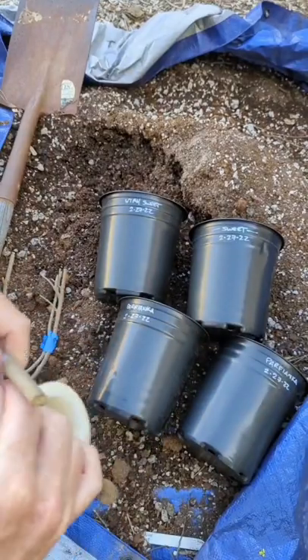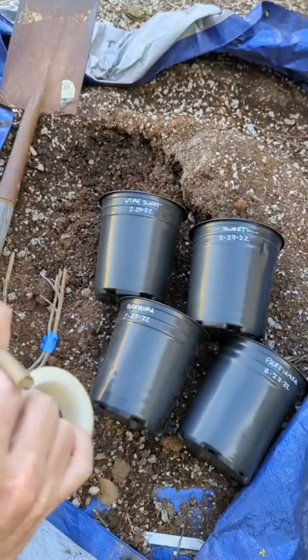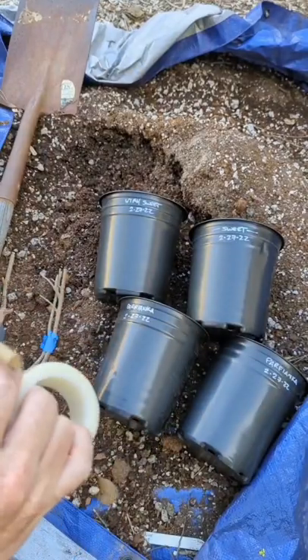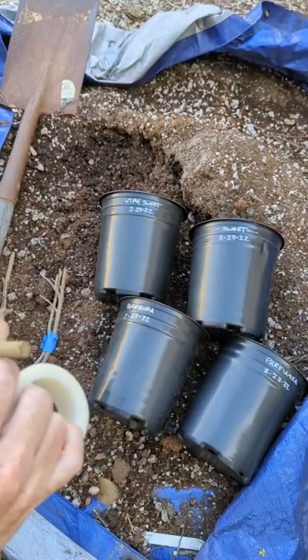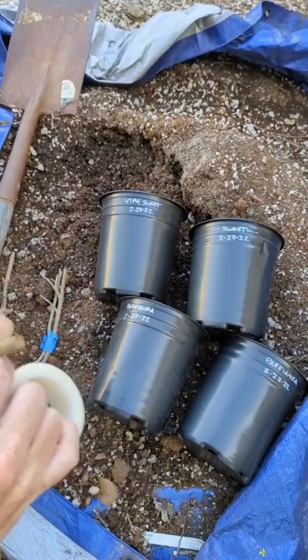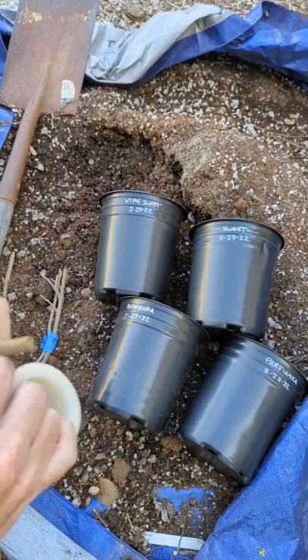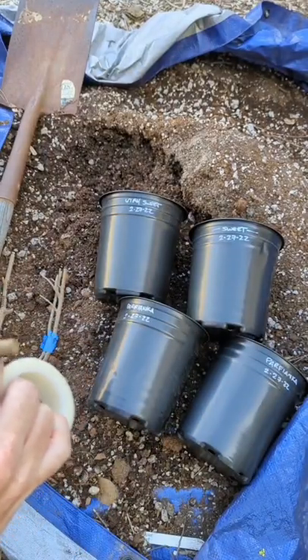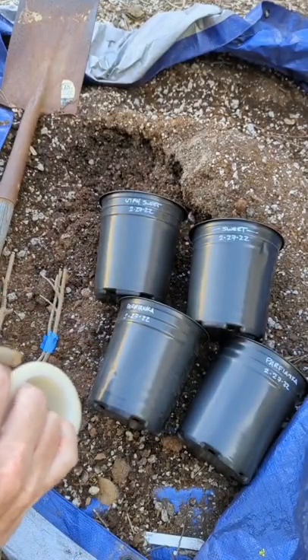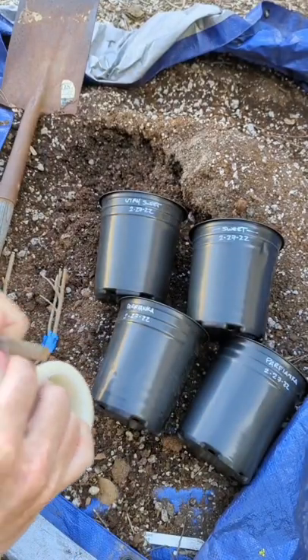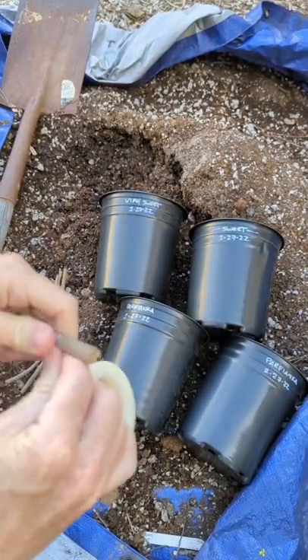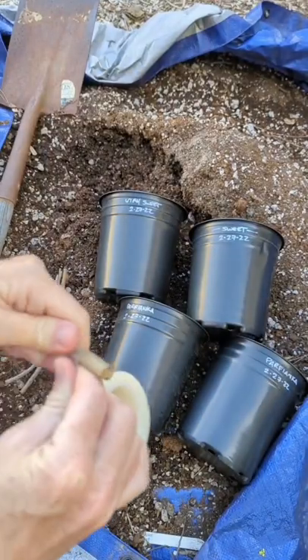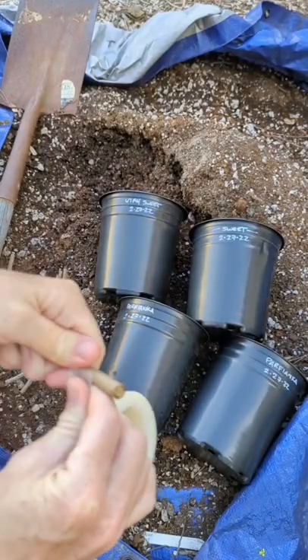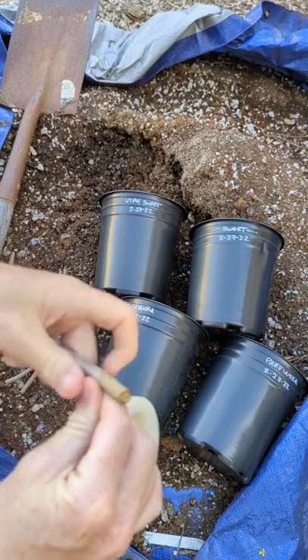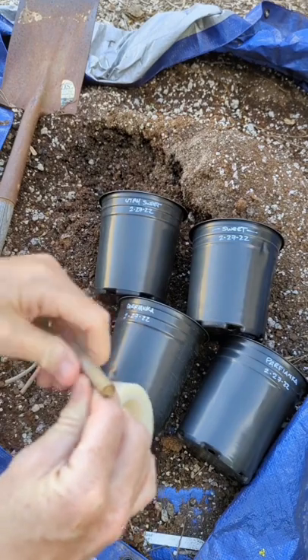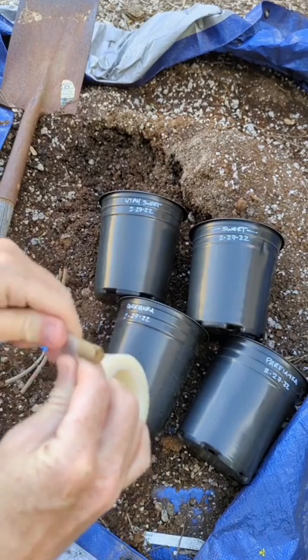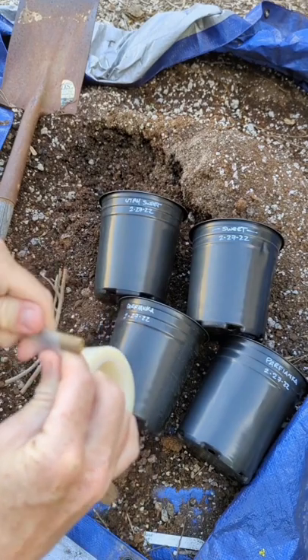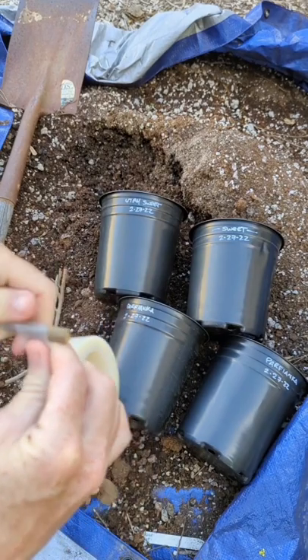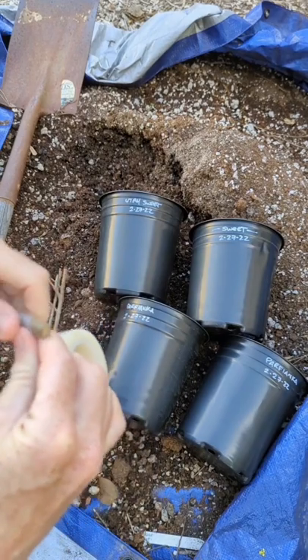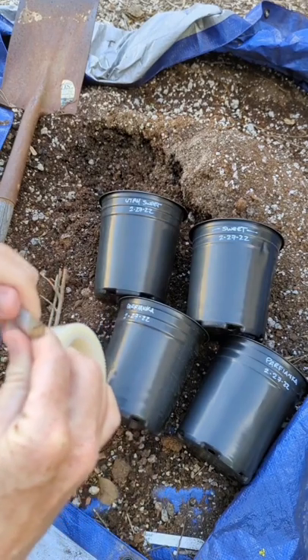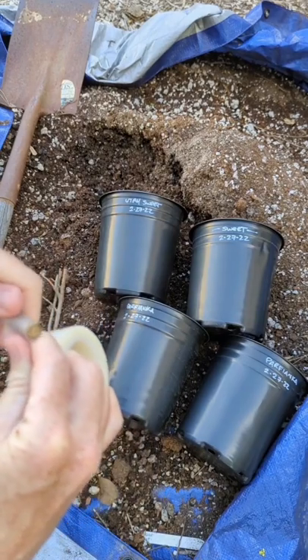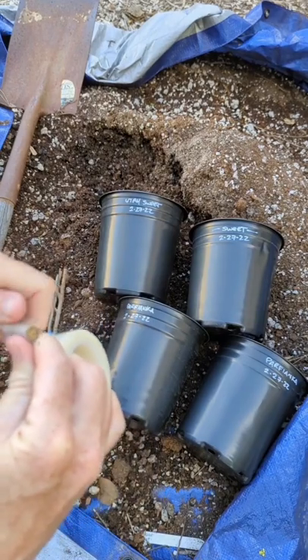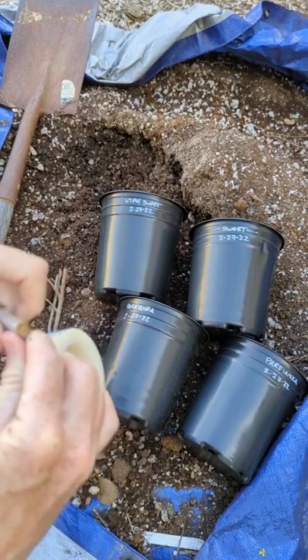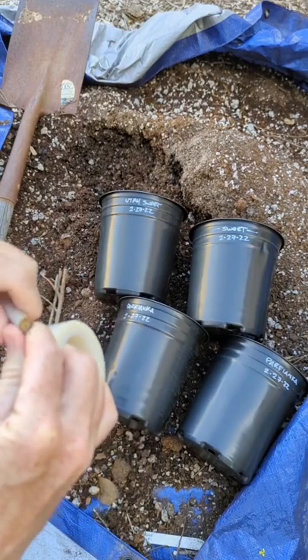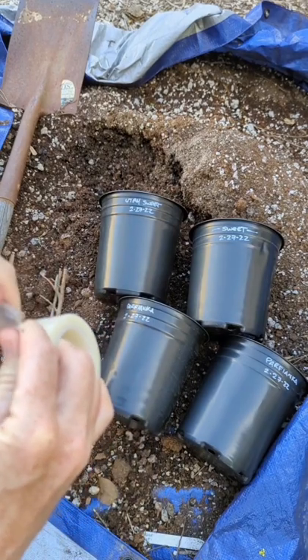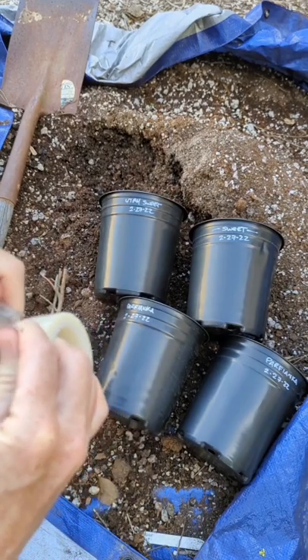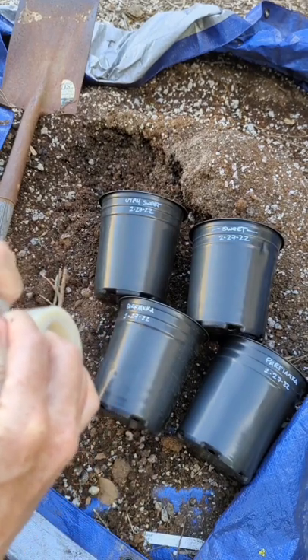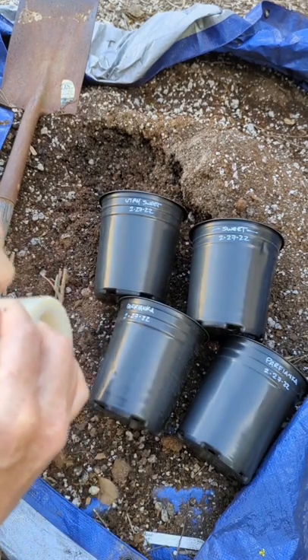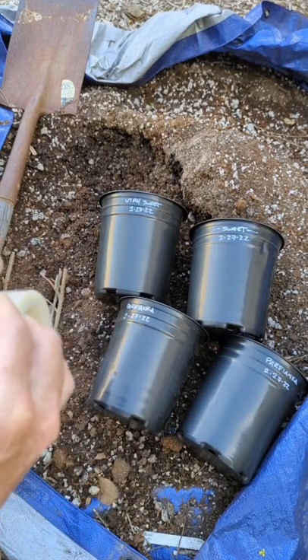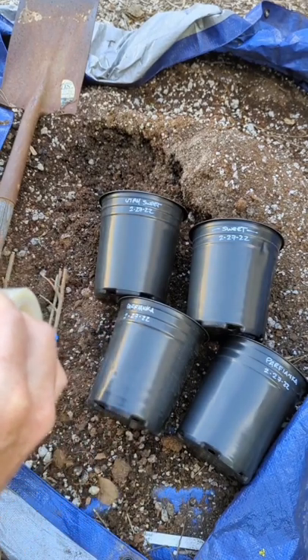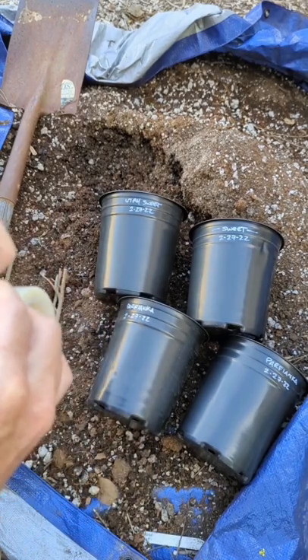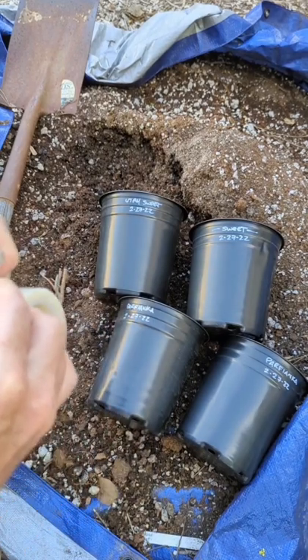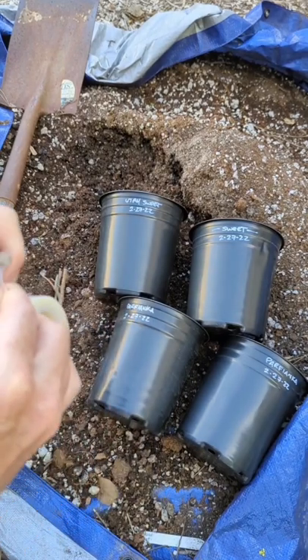Here we're going to pot up some pomegranate cuttings — three different varieties: Parfianca, sweet, and Utah sweet.